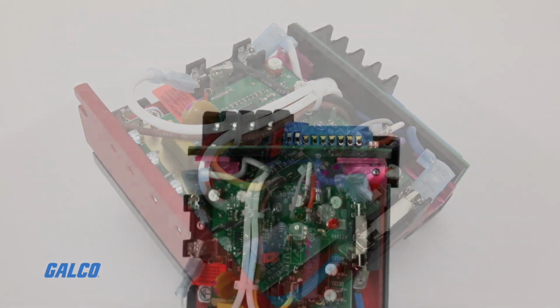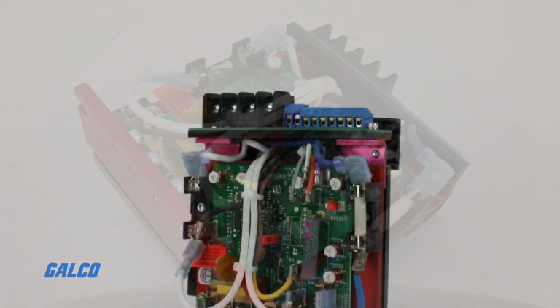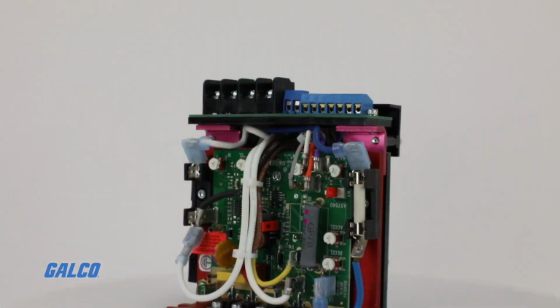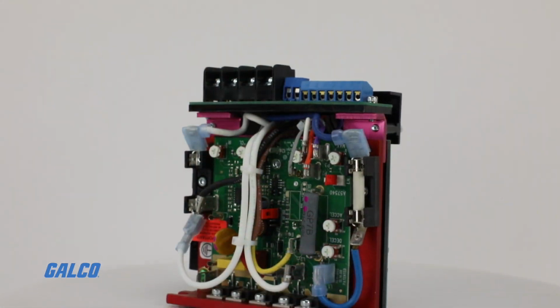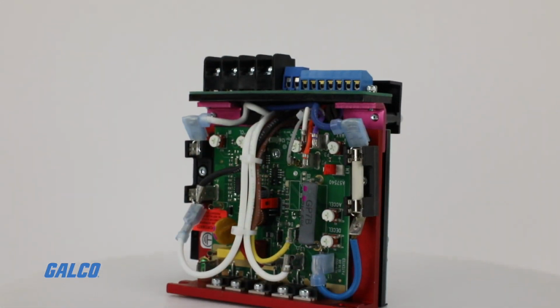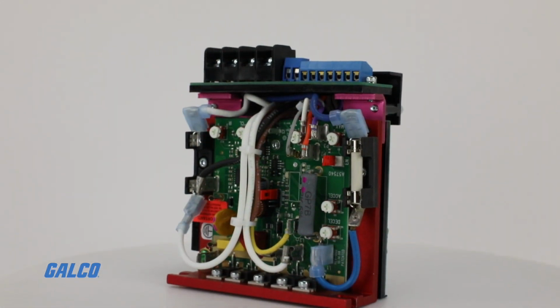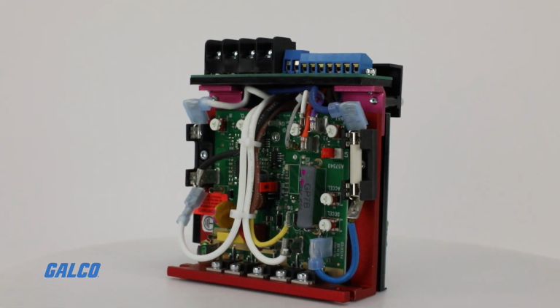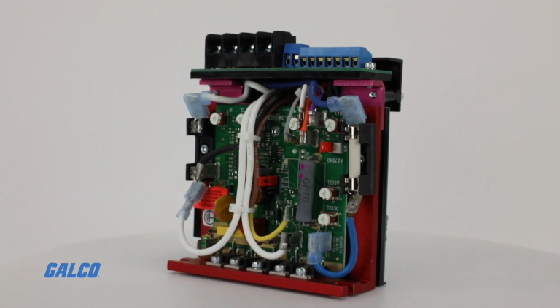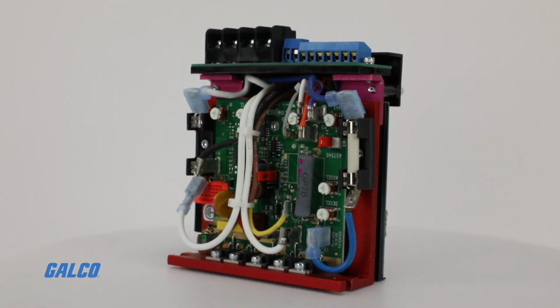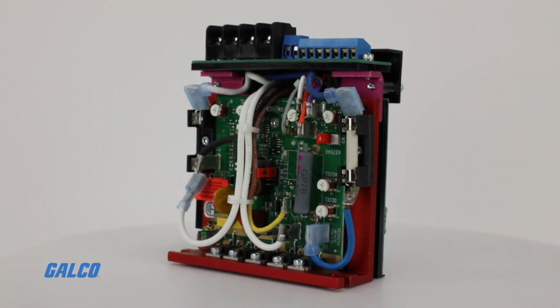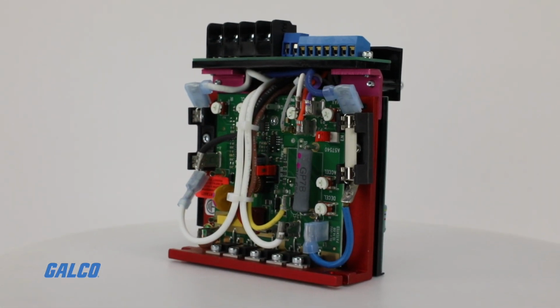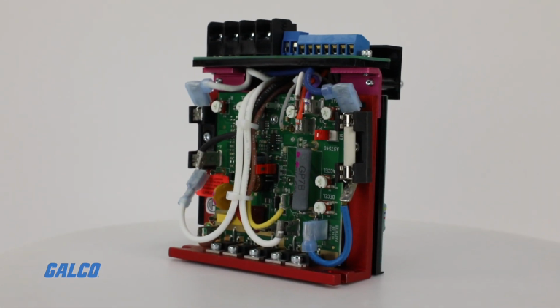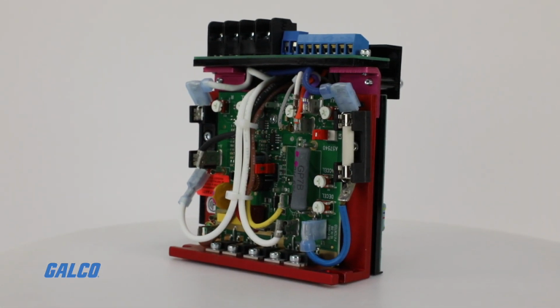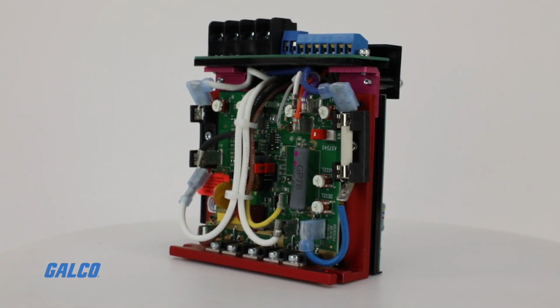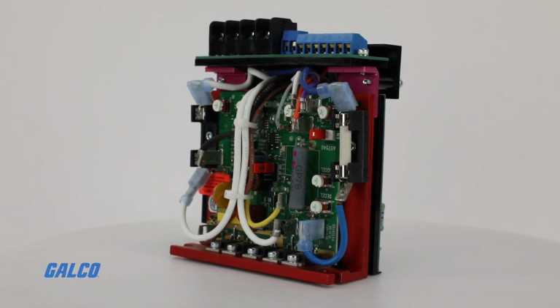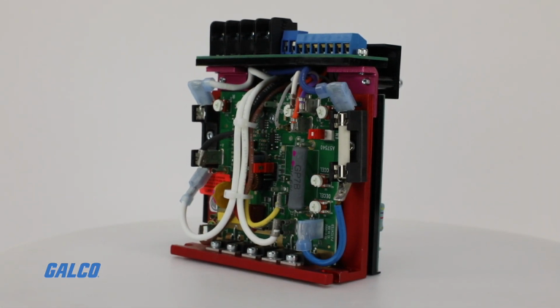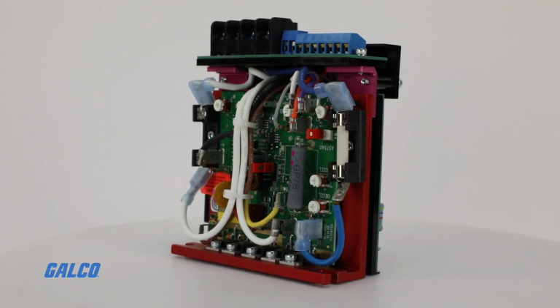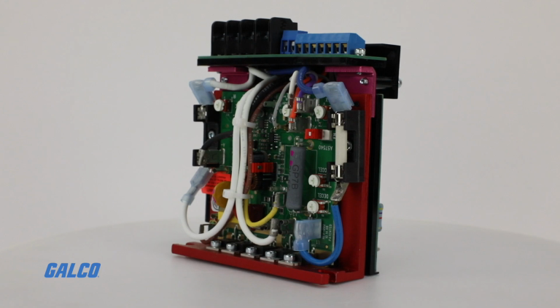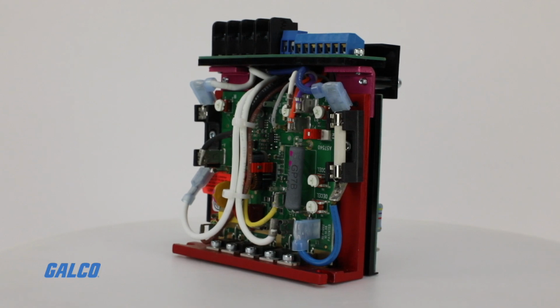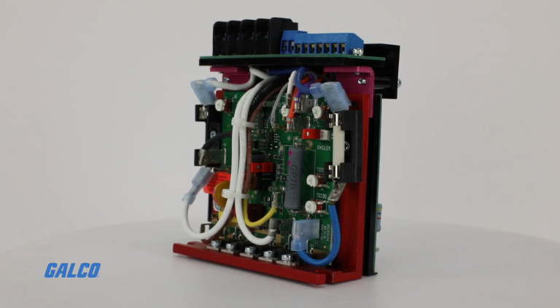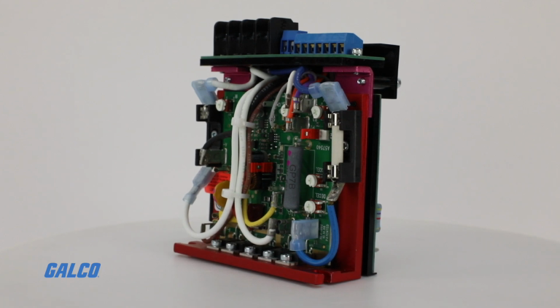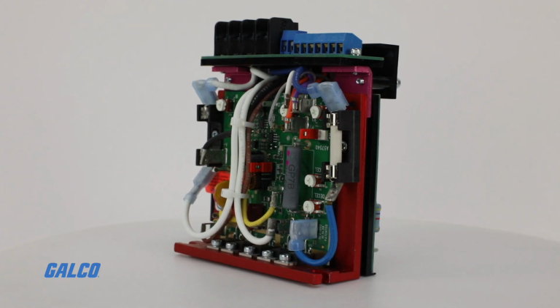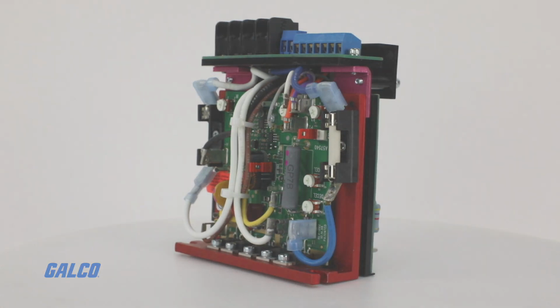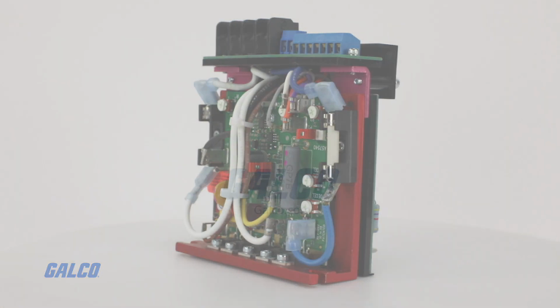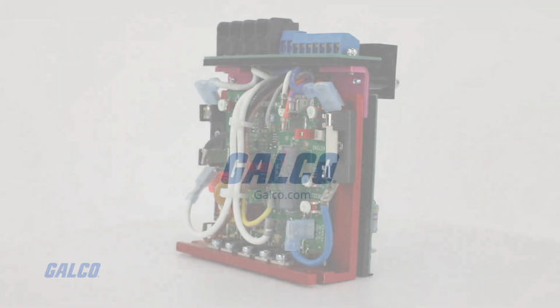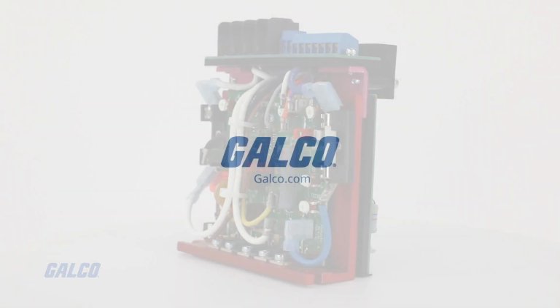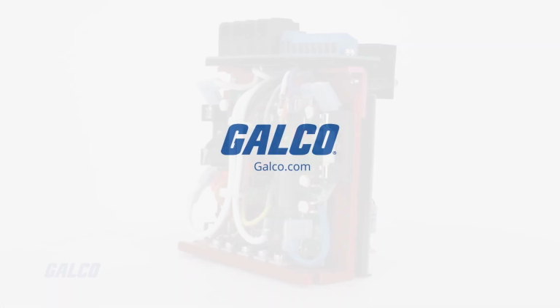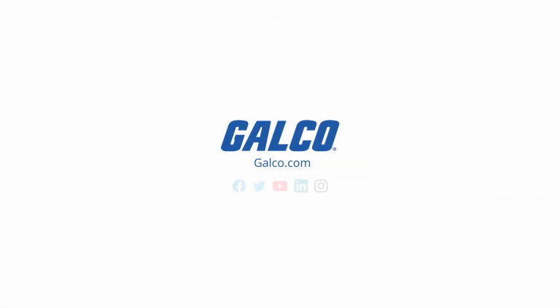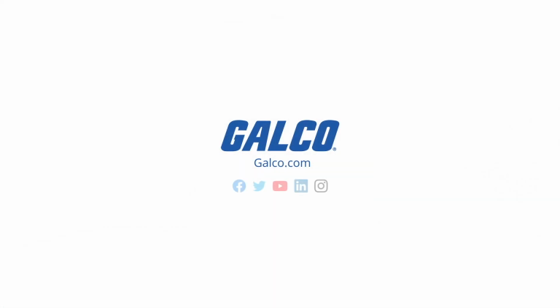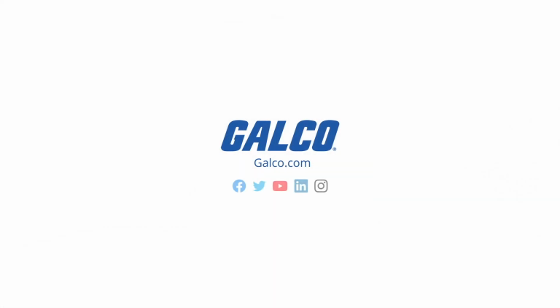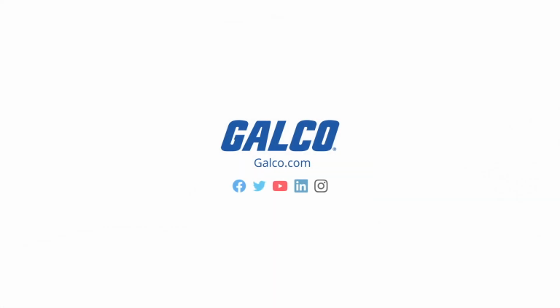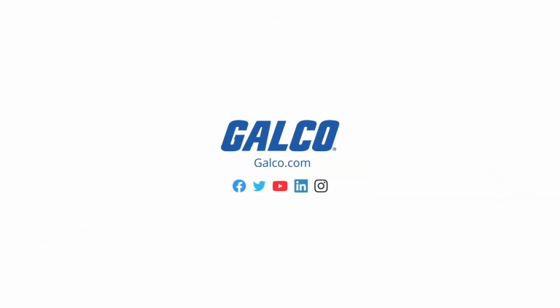To learn more about the KB PB Drive, visit galco.com. Thank you.